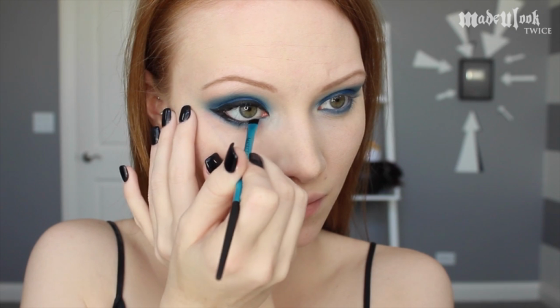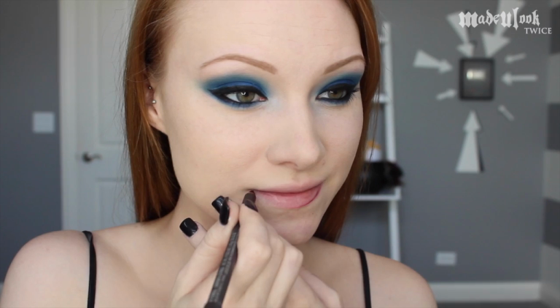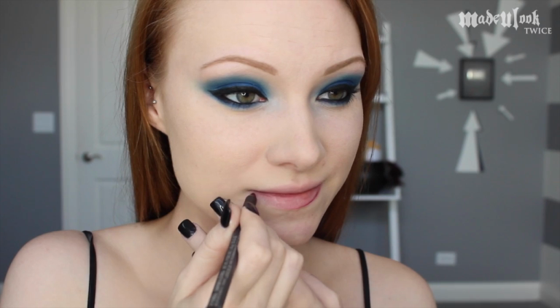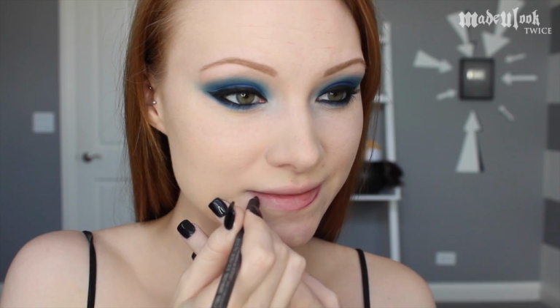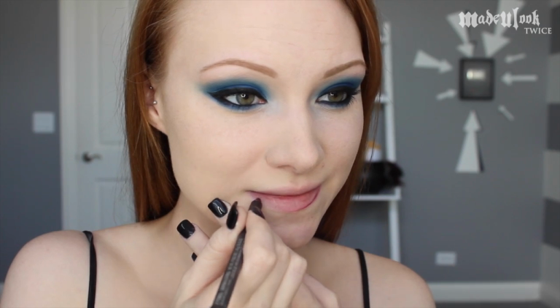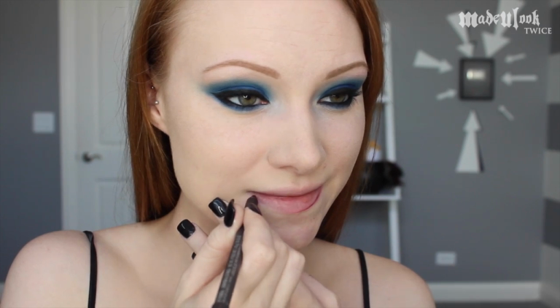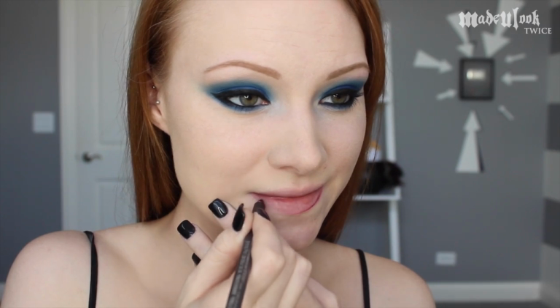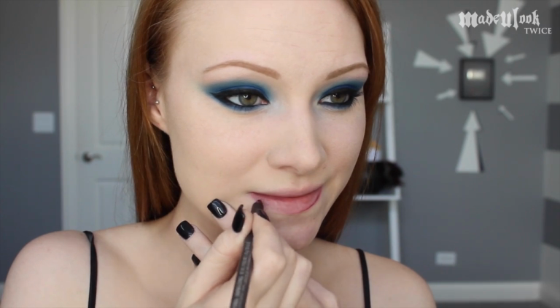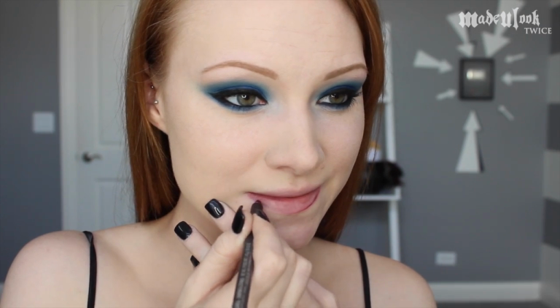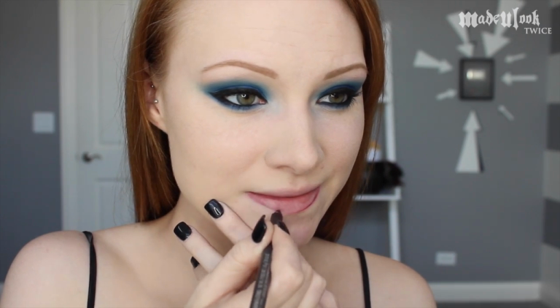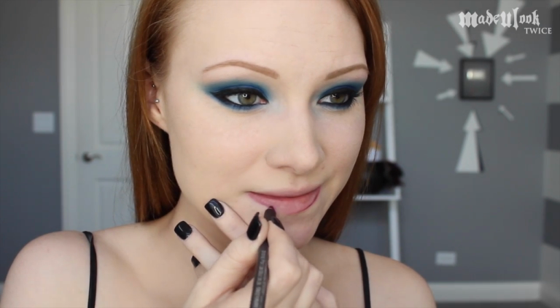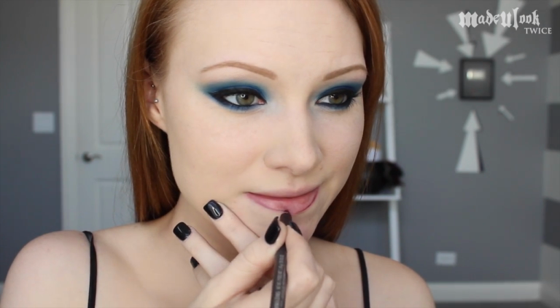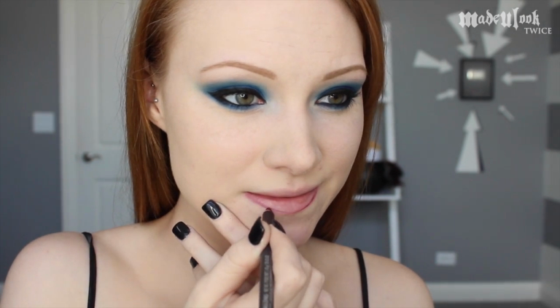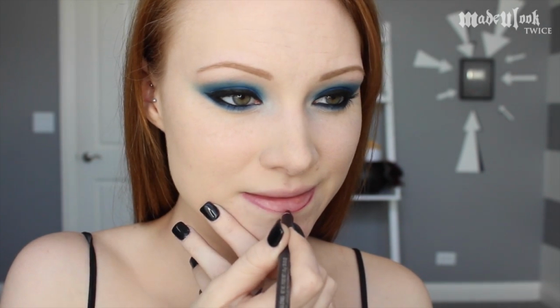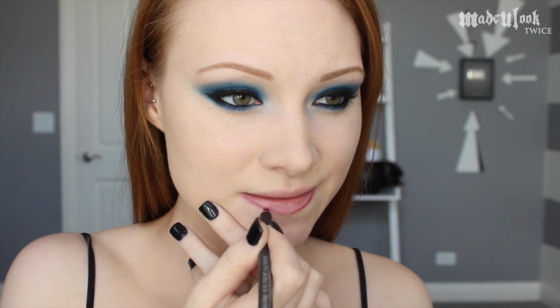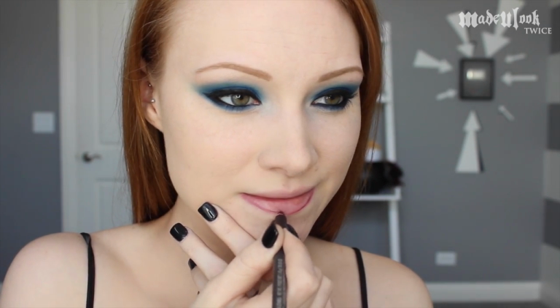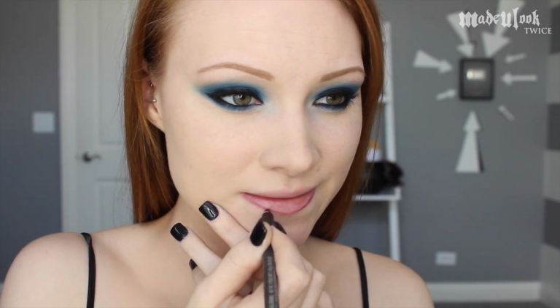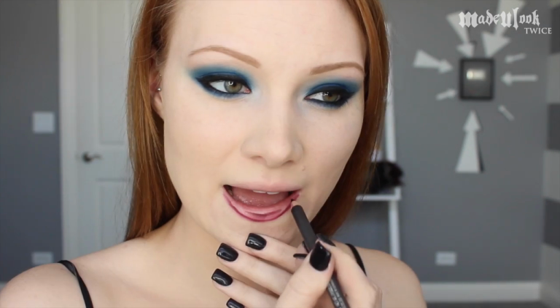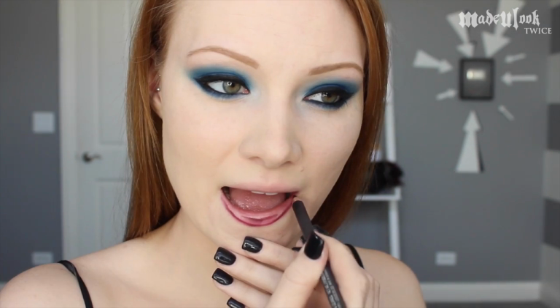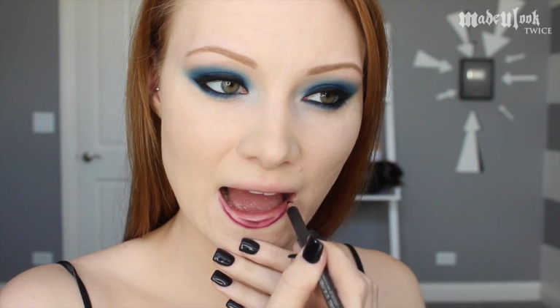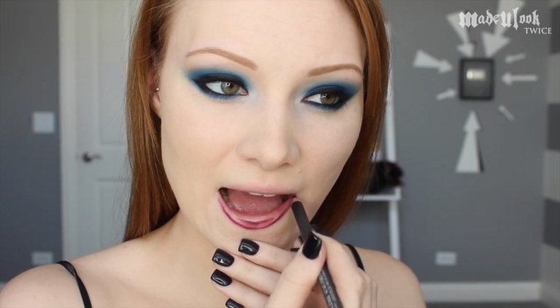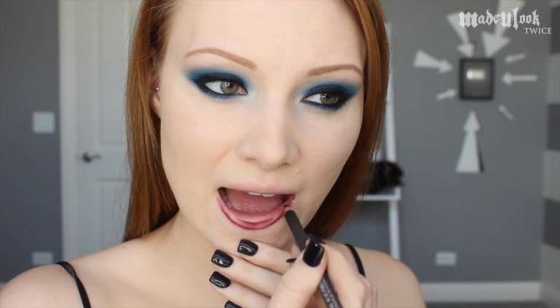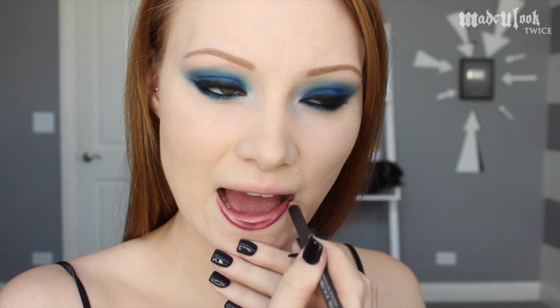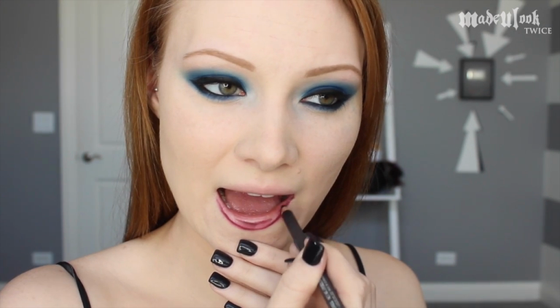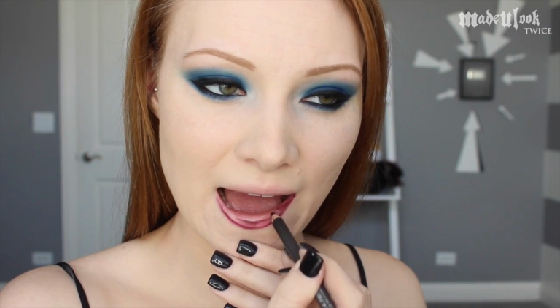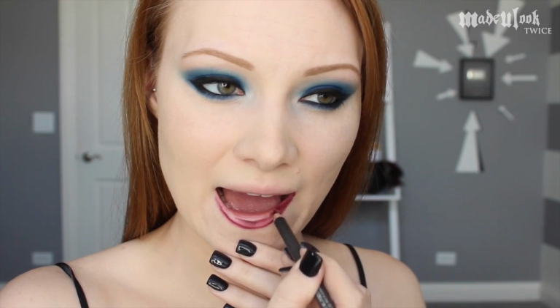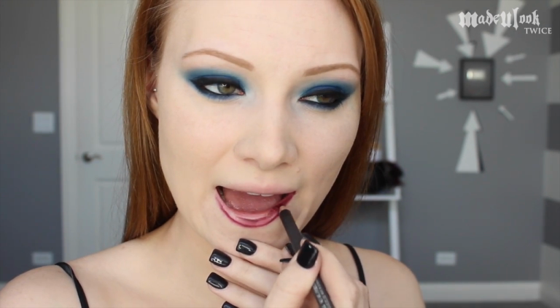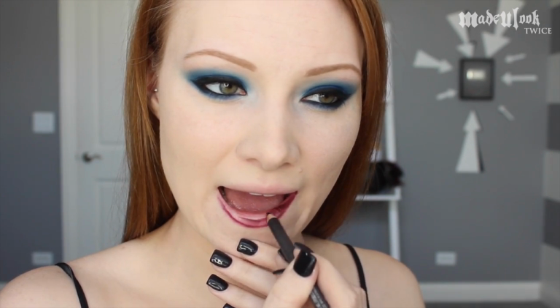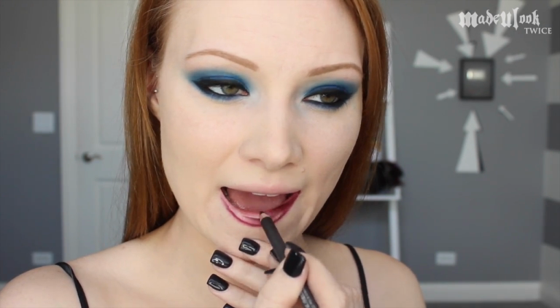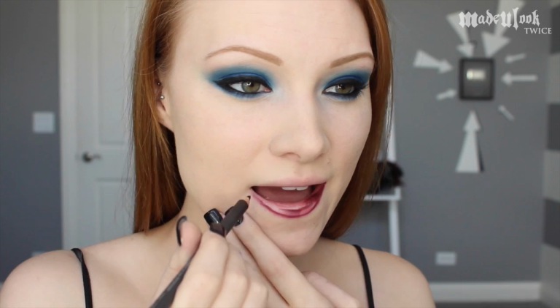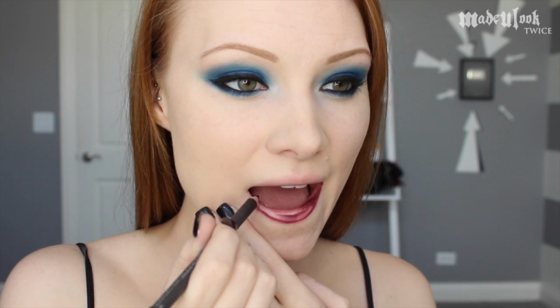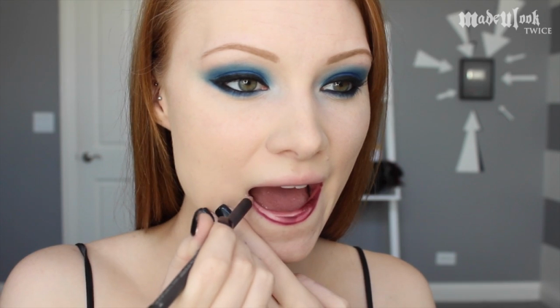I'm then taking the MAC lip liner in Raisin and outlining my lower lip and my upper lip, as well as filling them in completely.